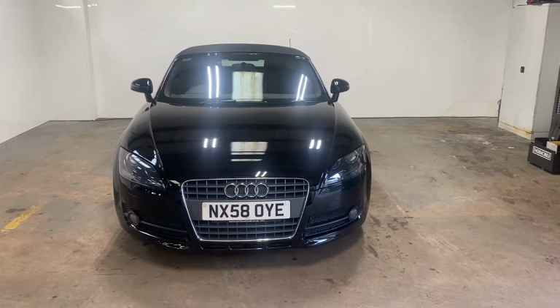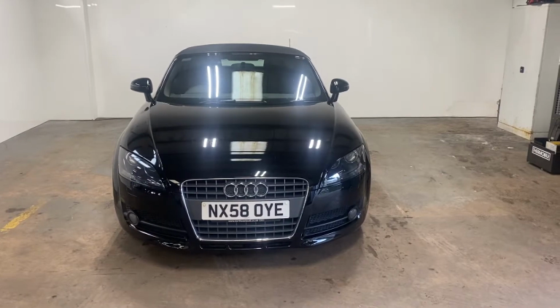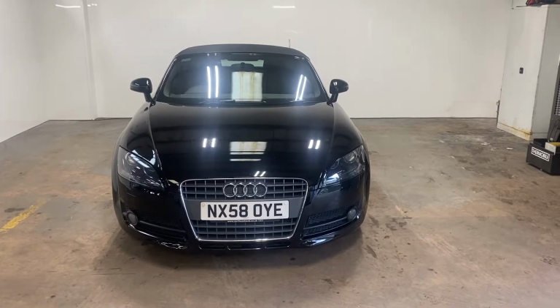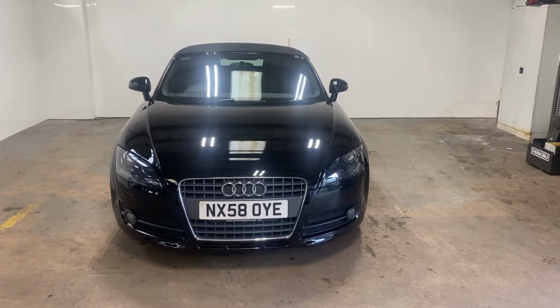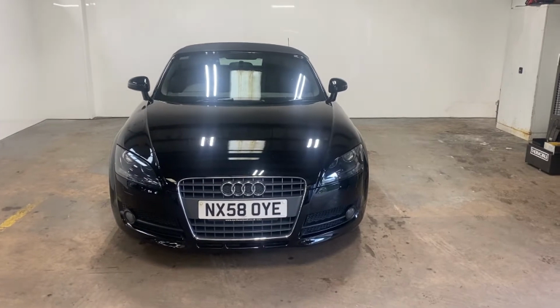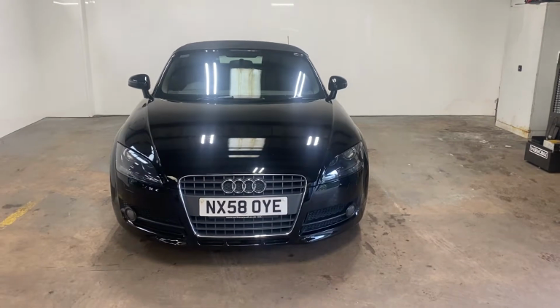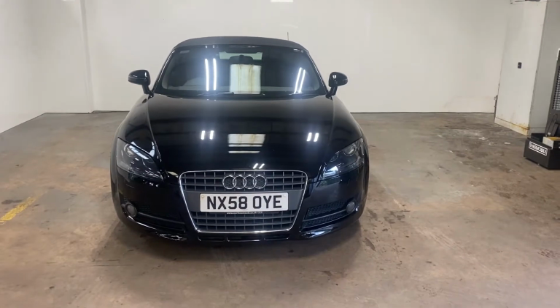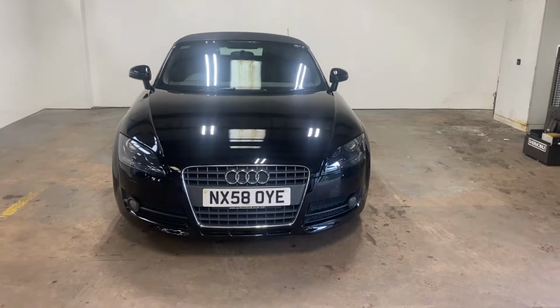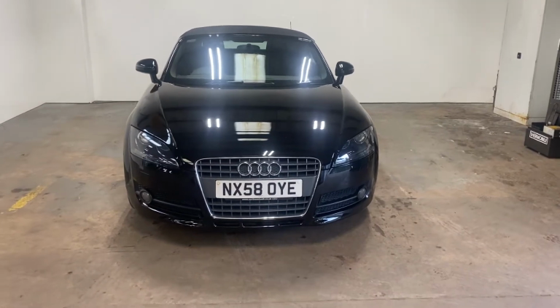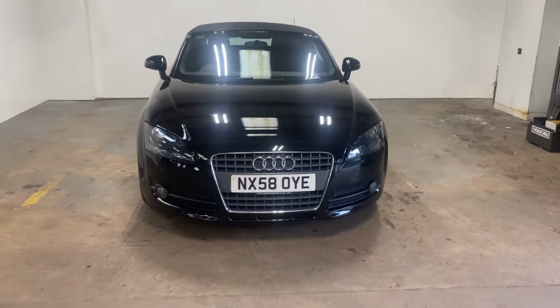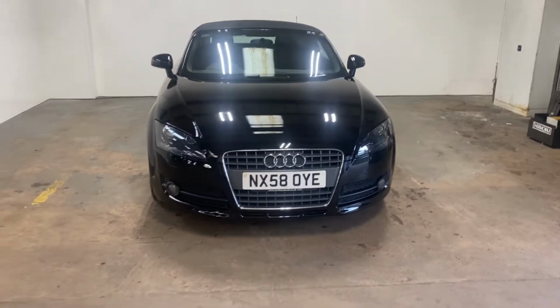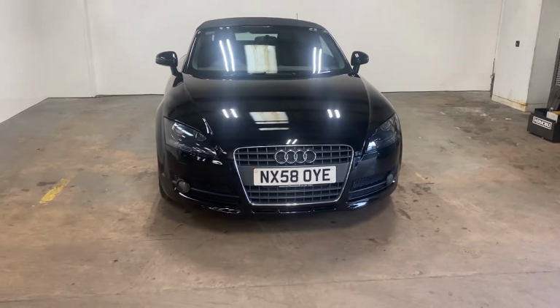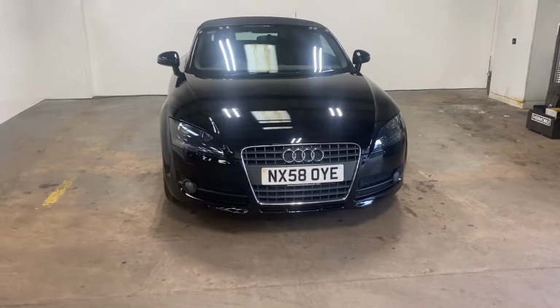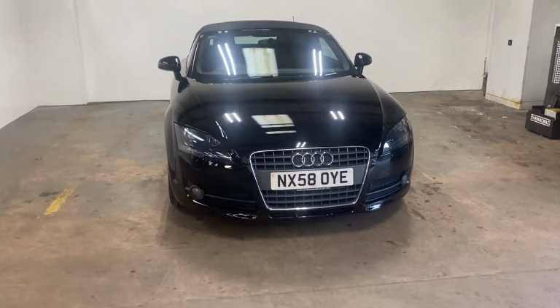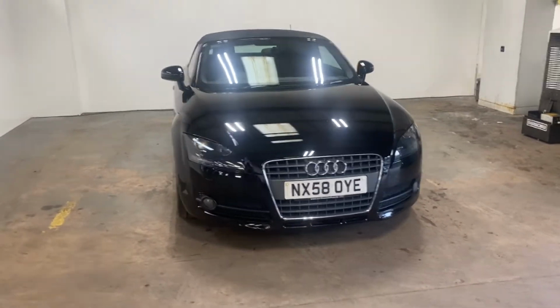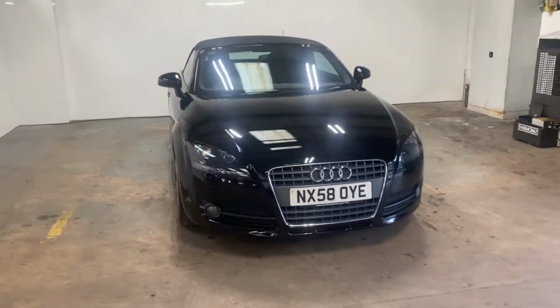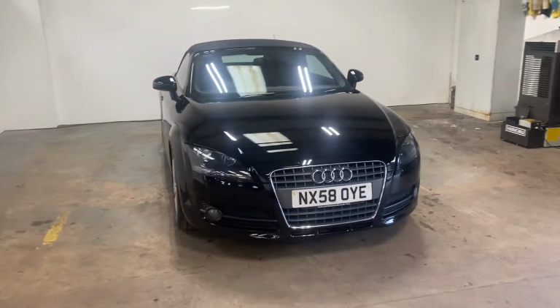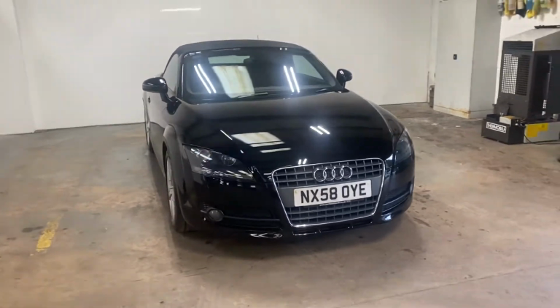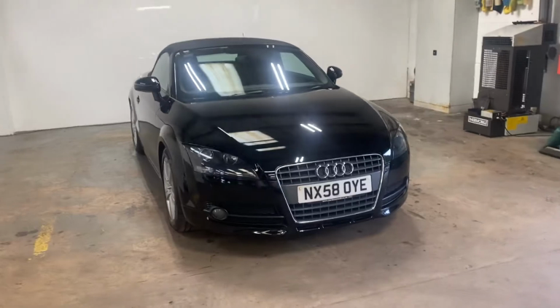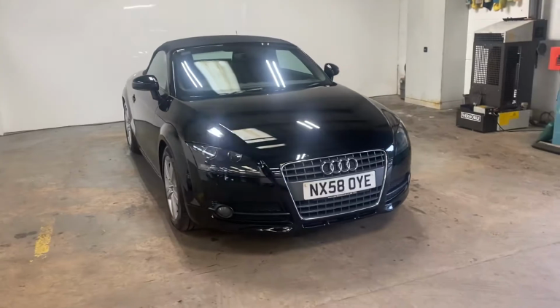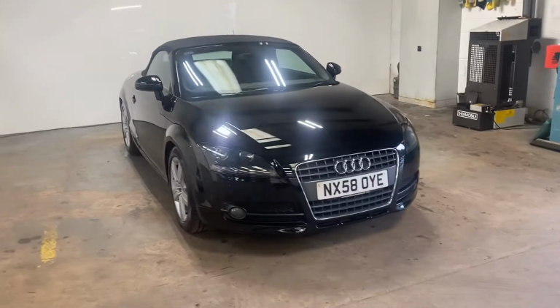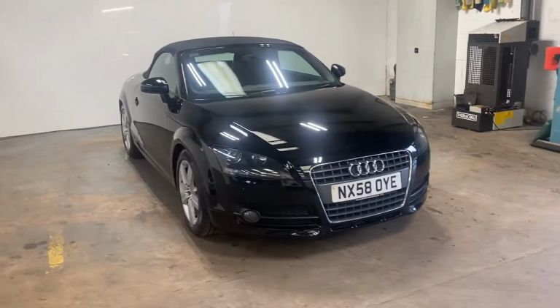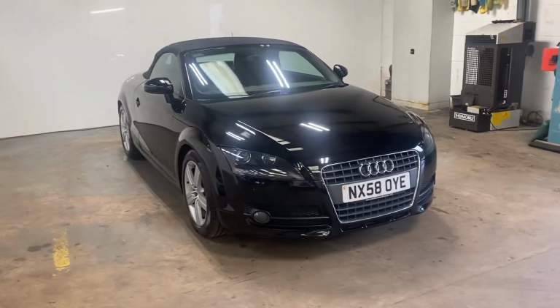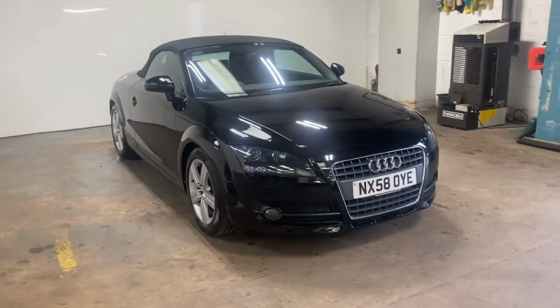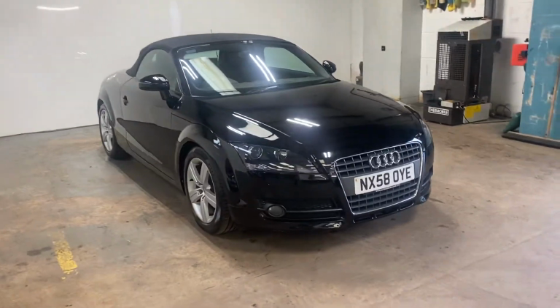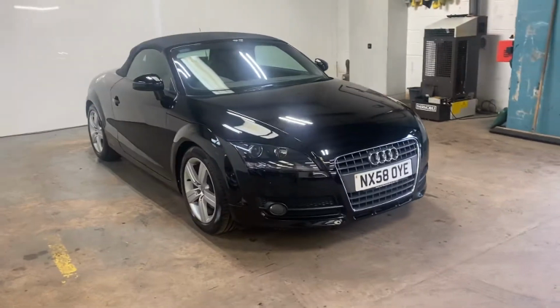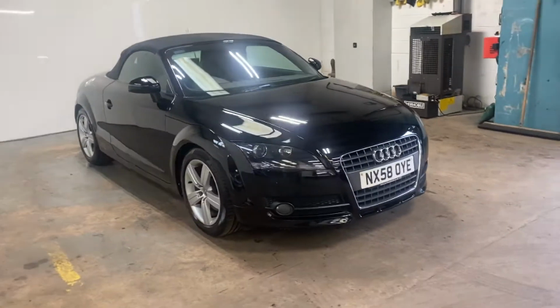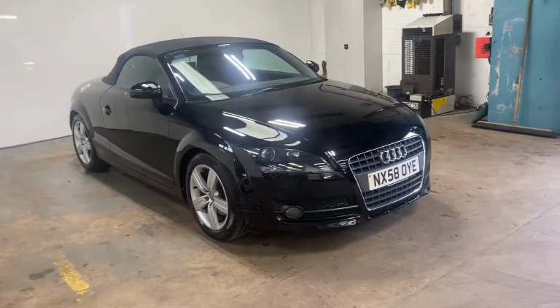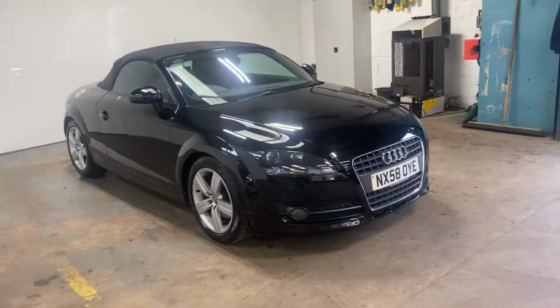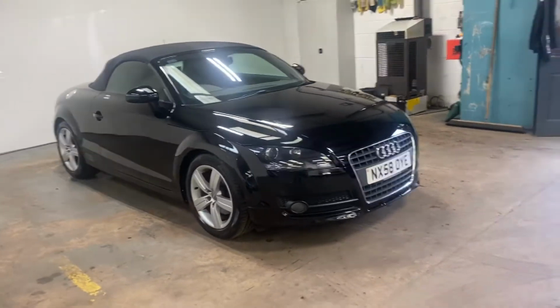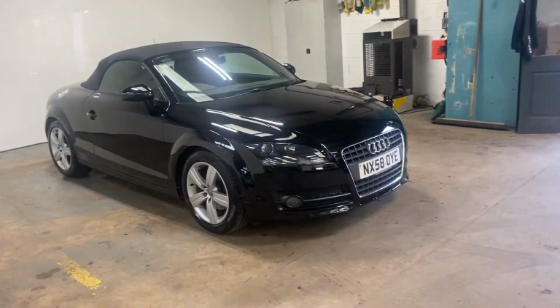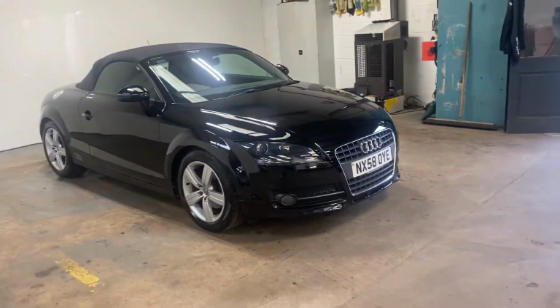Hi folks, Stephen Lindsay here from Escobride Used Car Centre. Just going to do a walk-around video of this Audi TT.